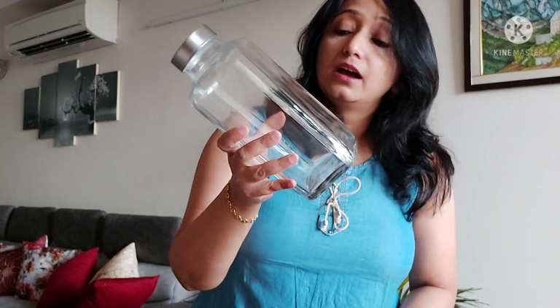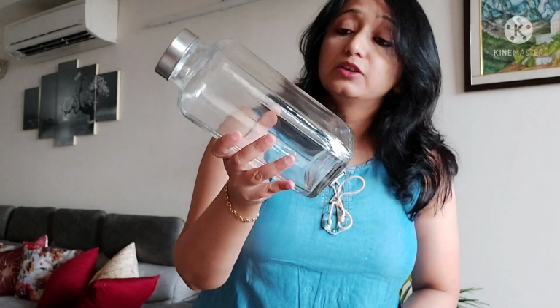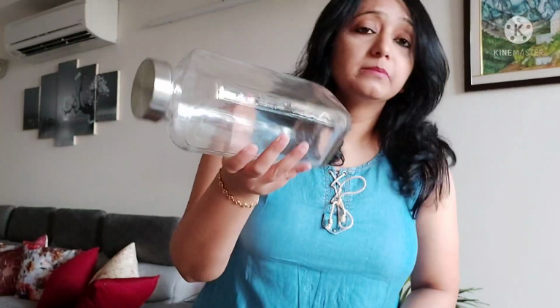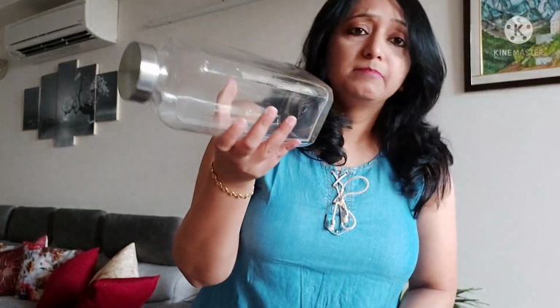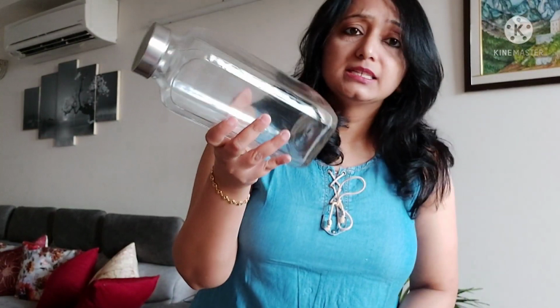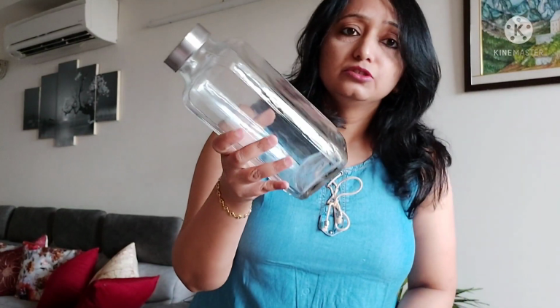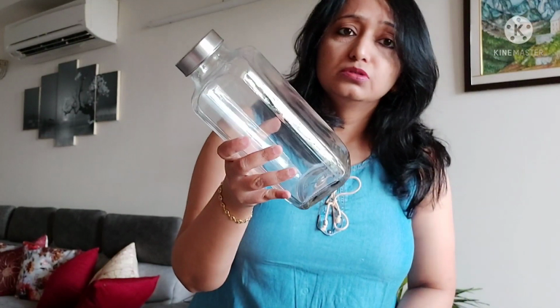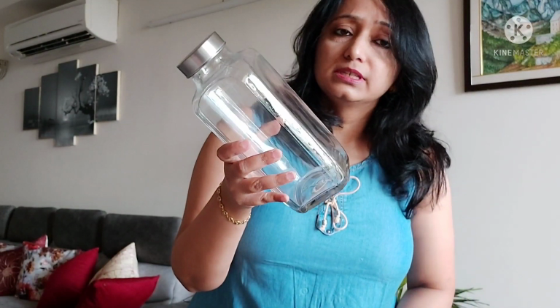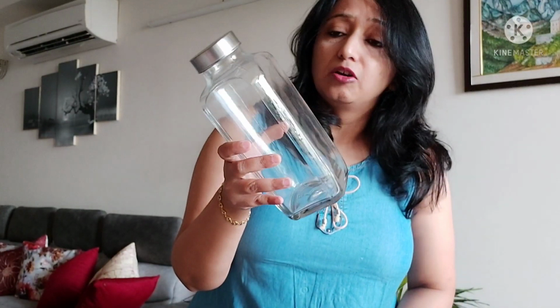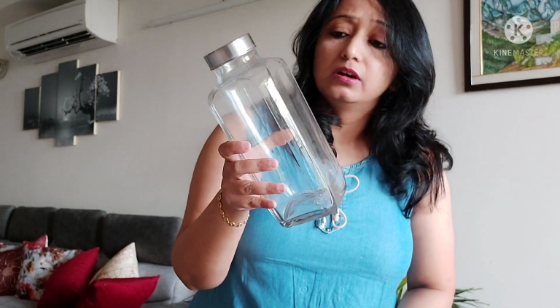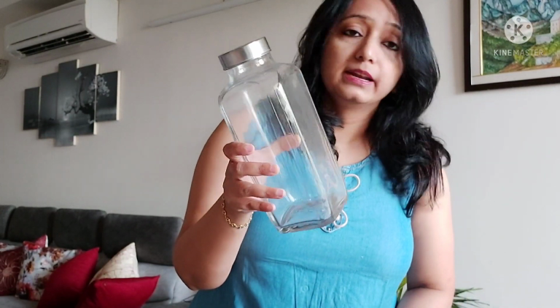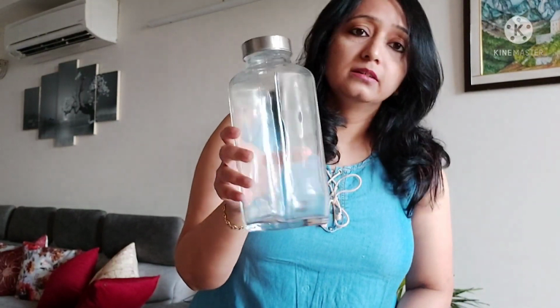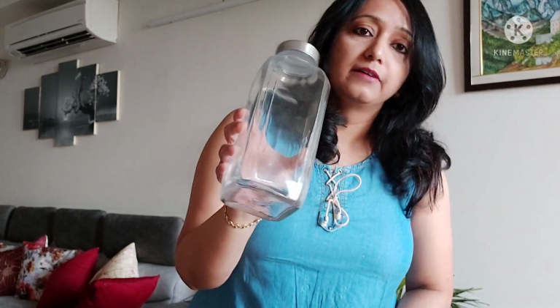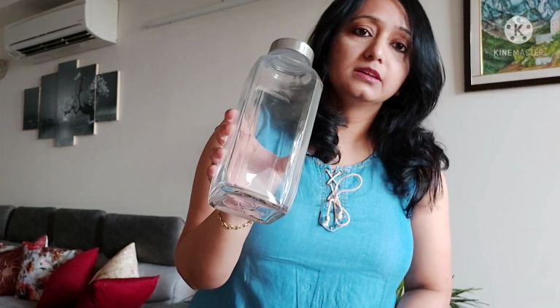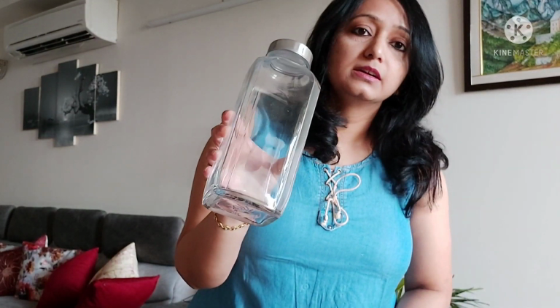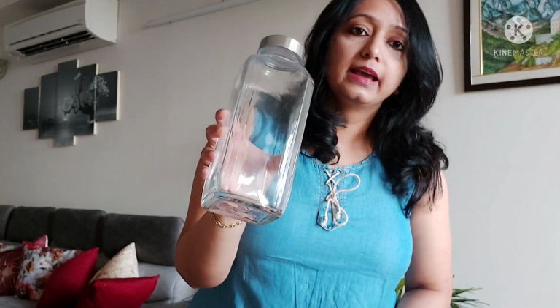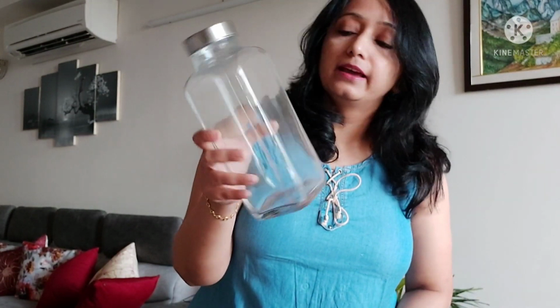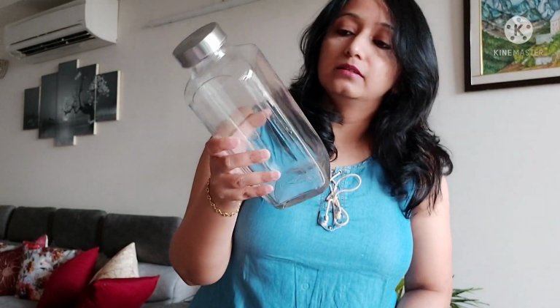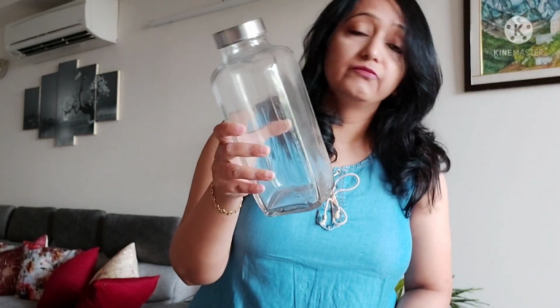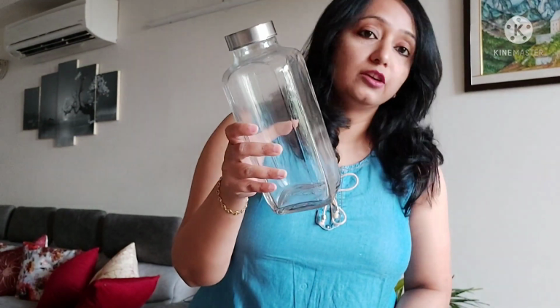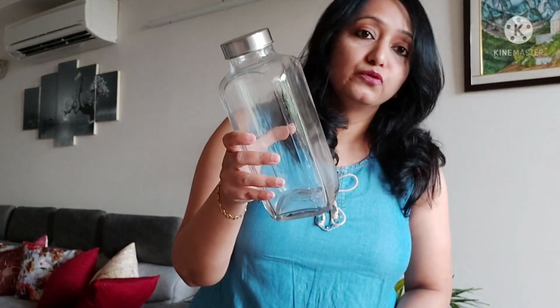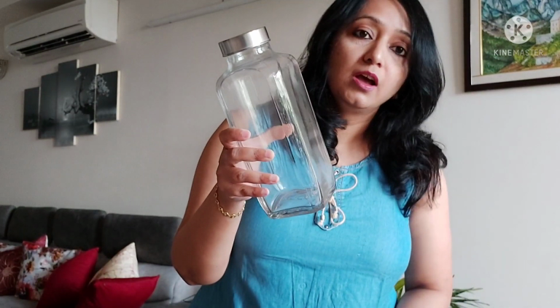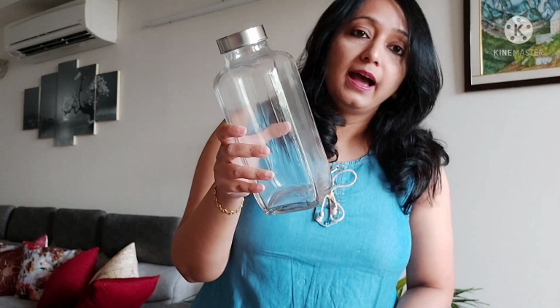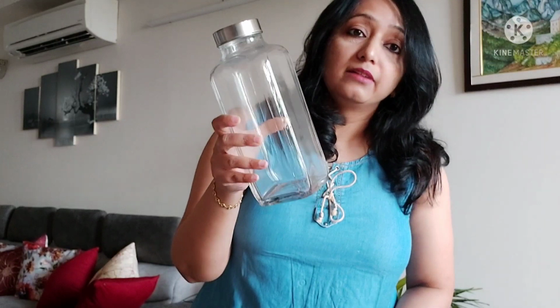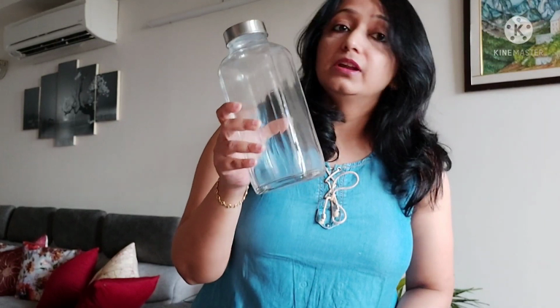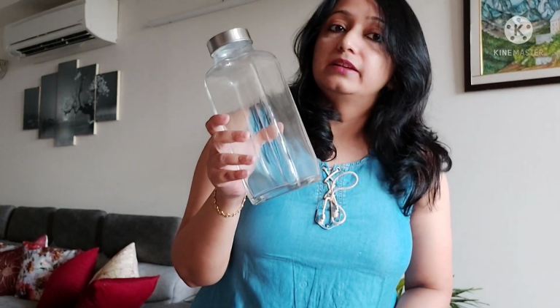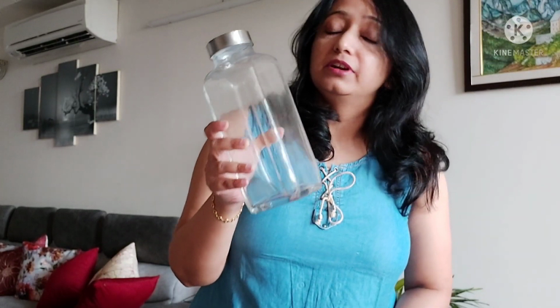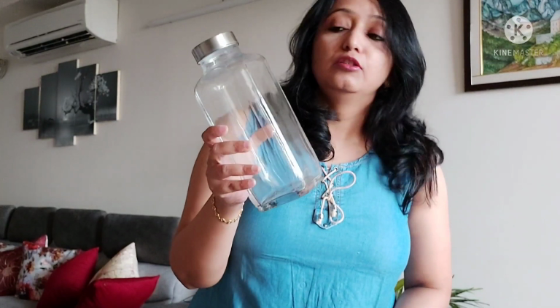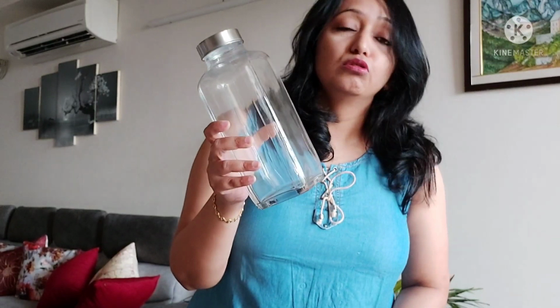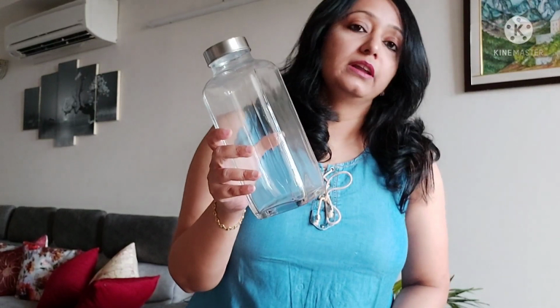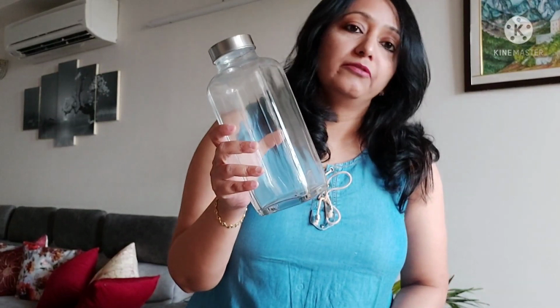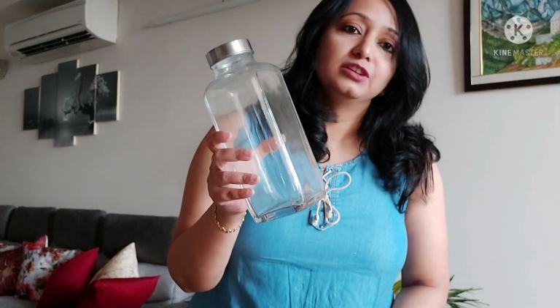You can also place juices in it. It is very sturdy and very useful and will definitely look good in your fridge.